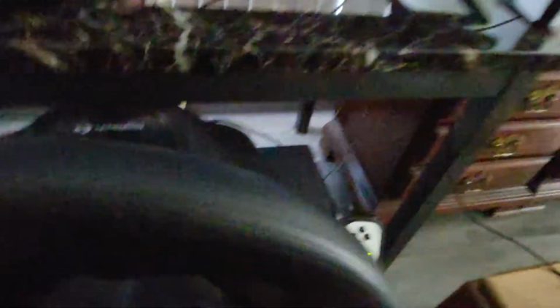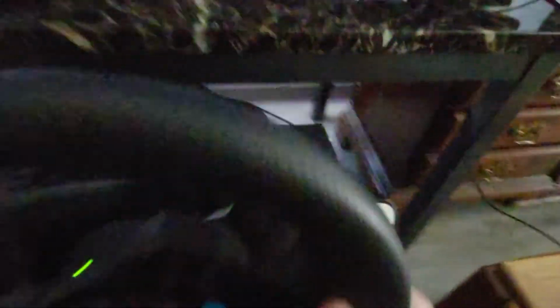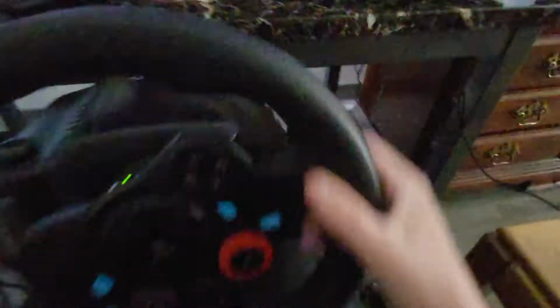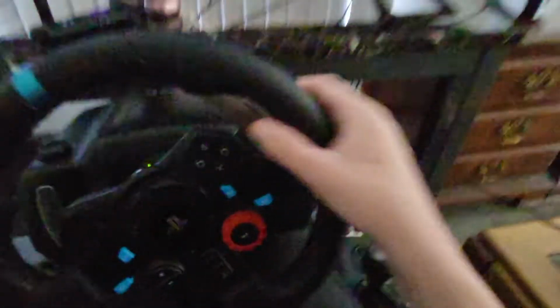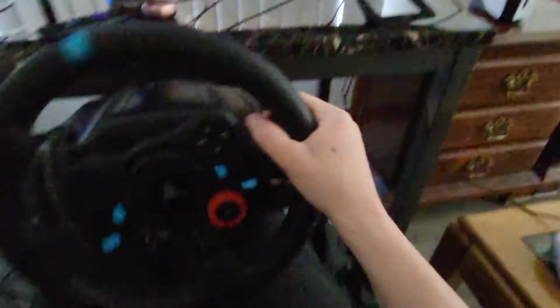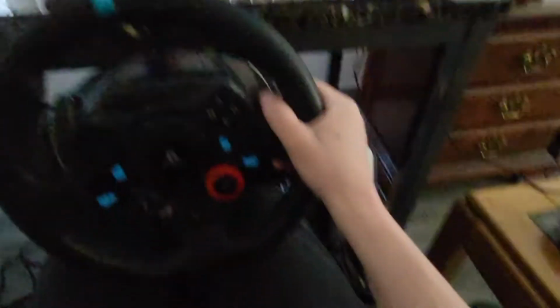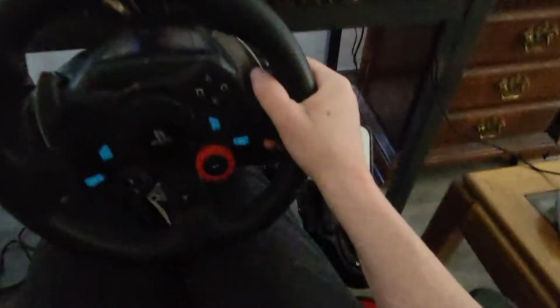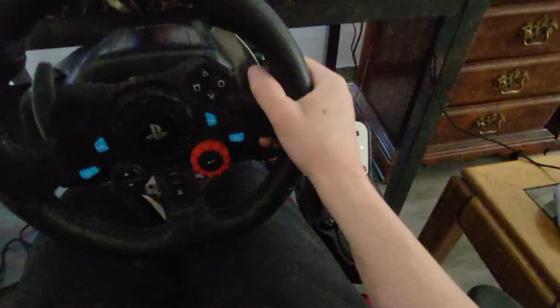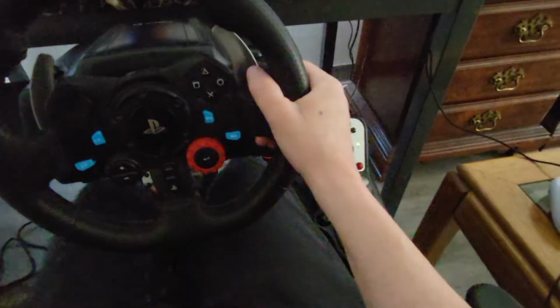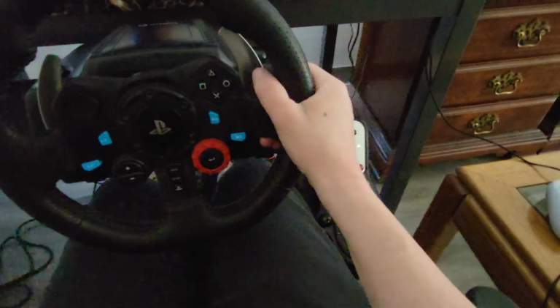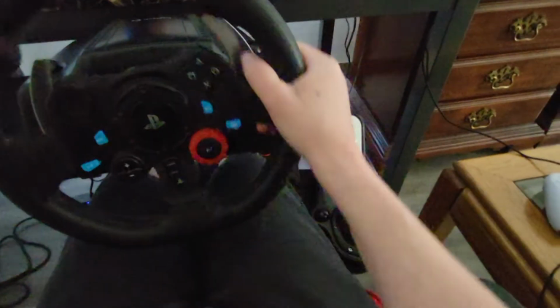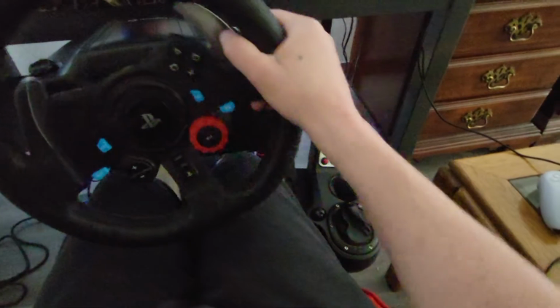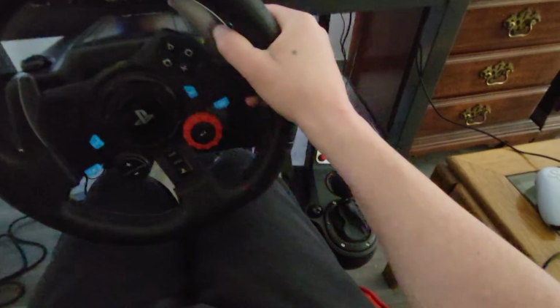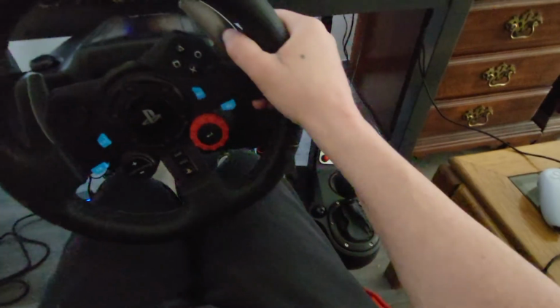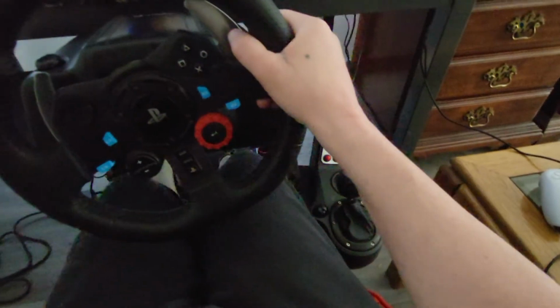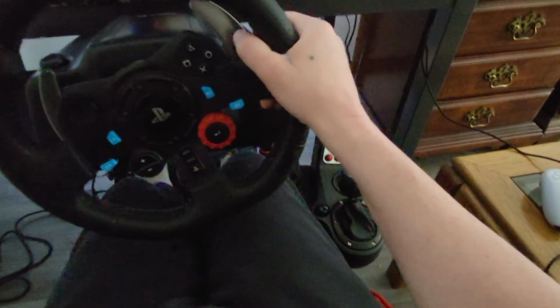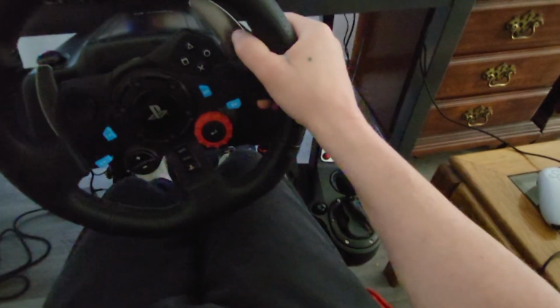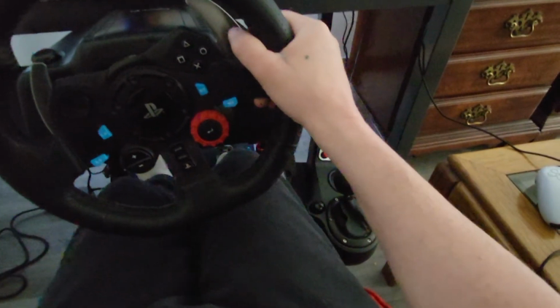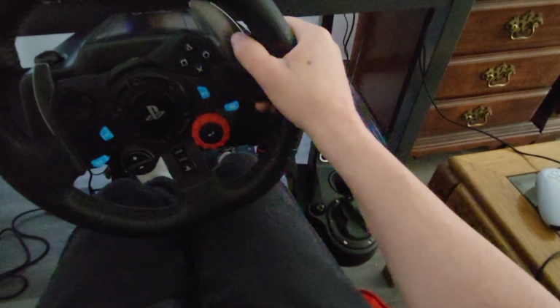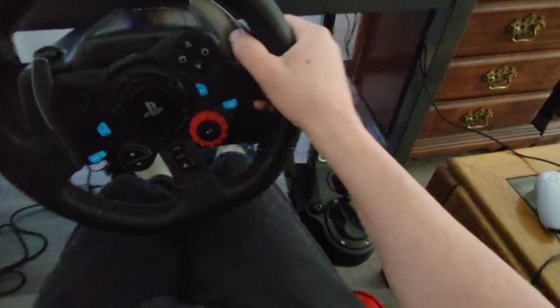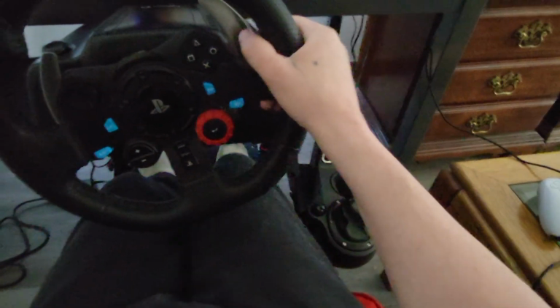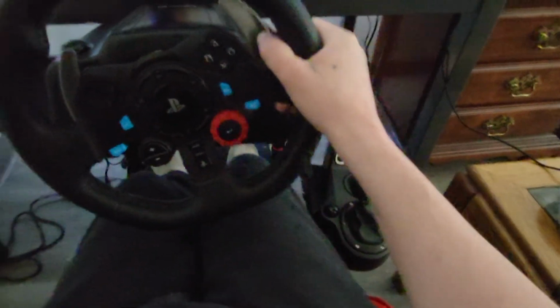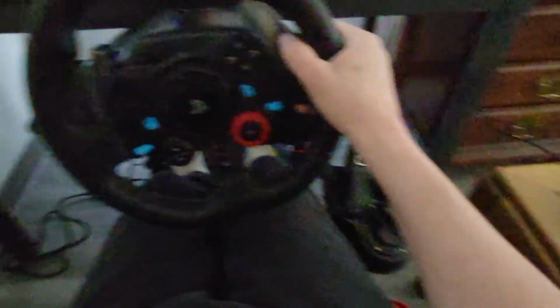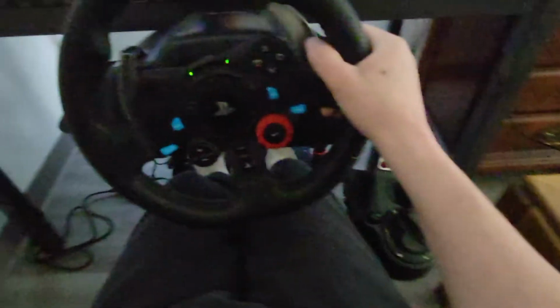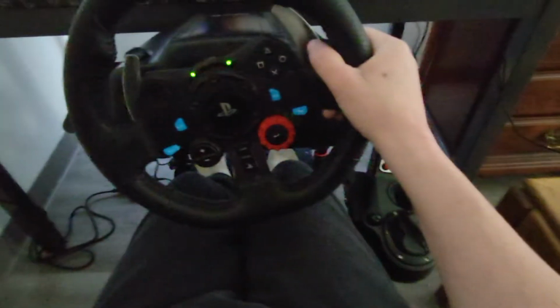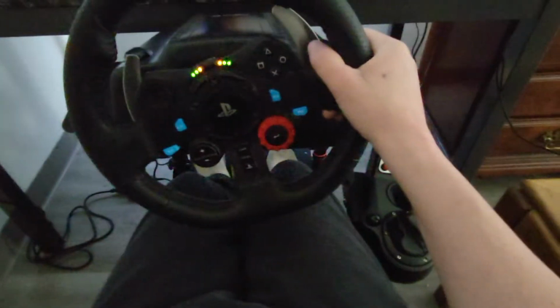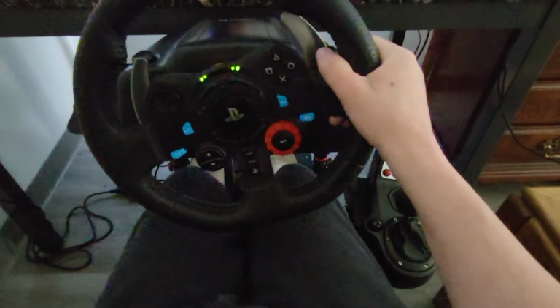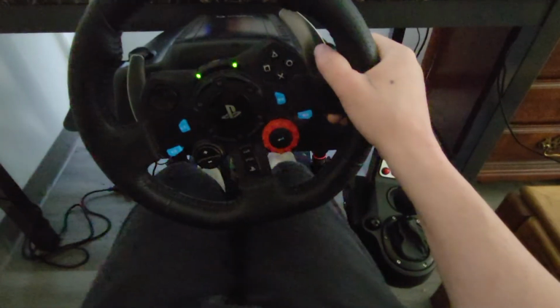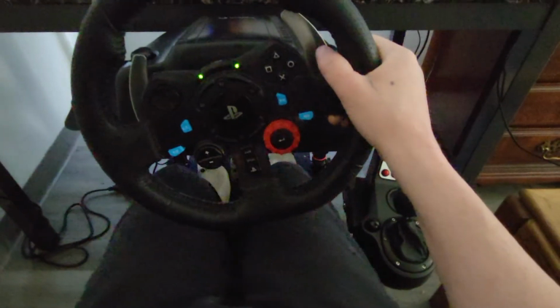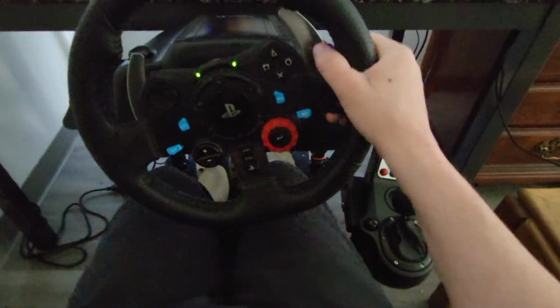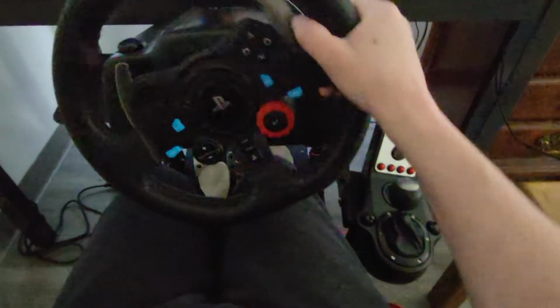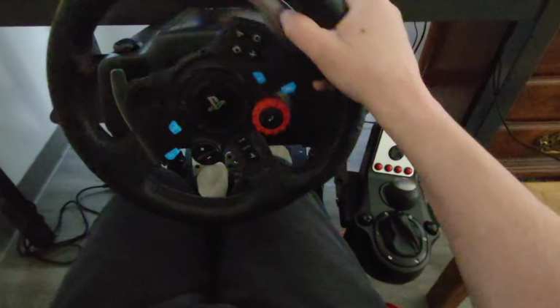I'm also kind of using a chair that's on wheels, so pardon the moving around — I need to get a rug so I can set my chair up properly.